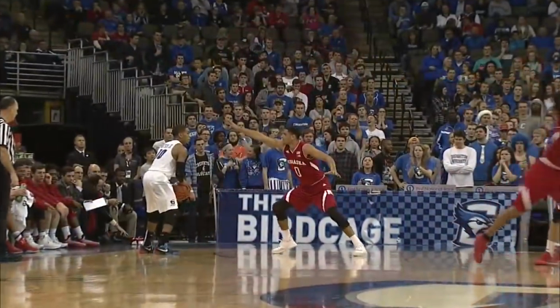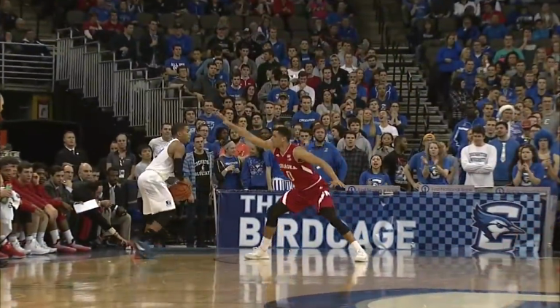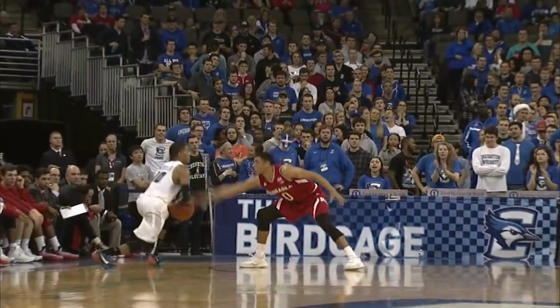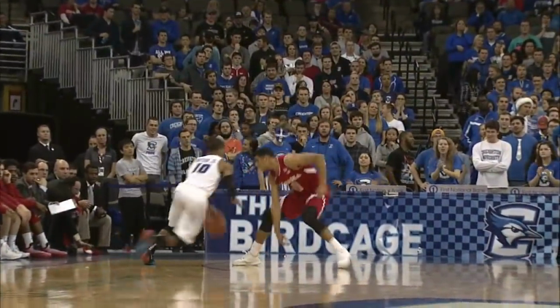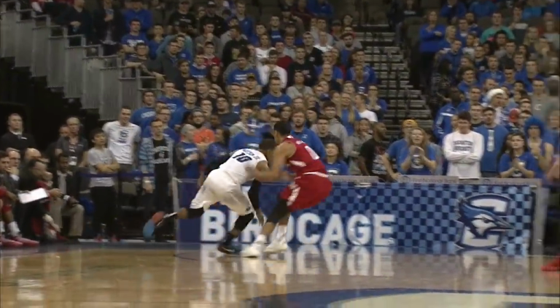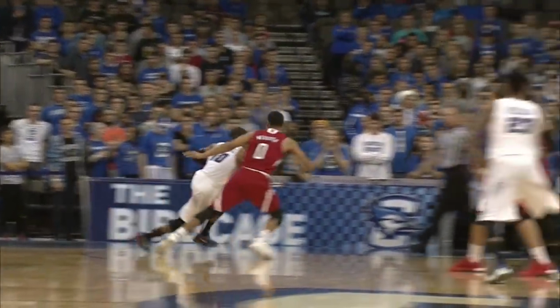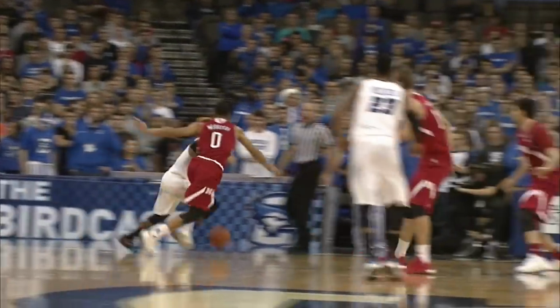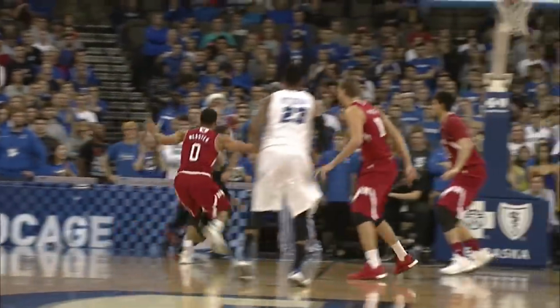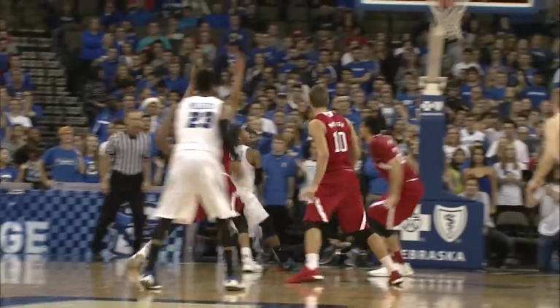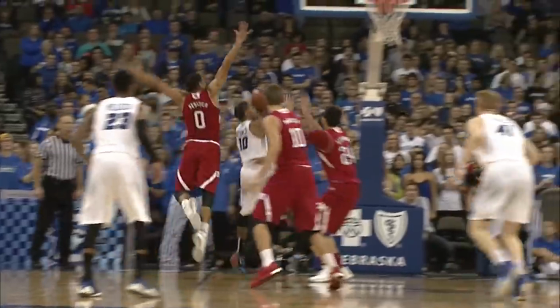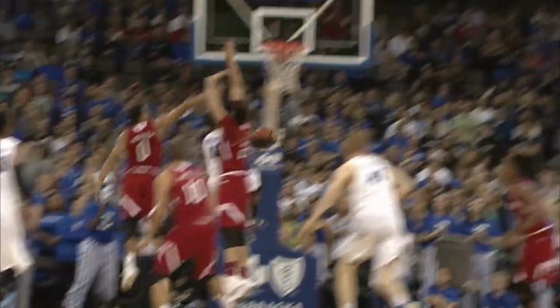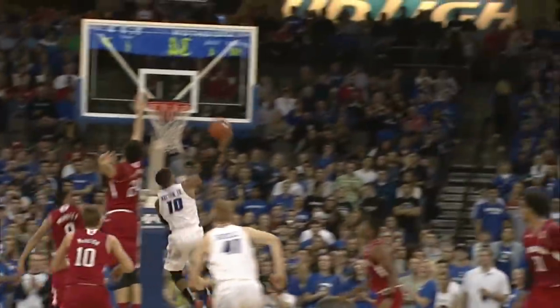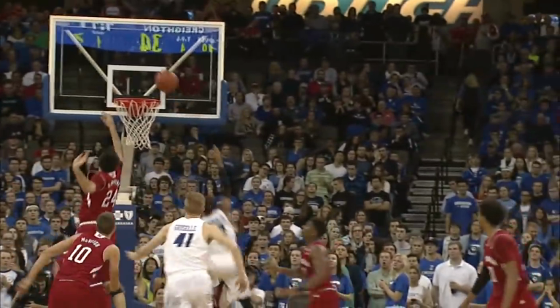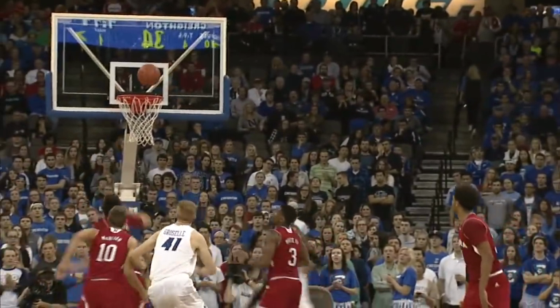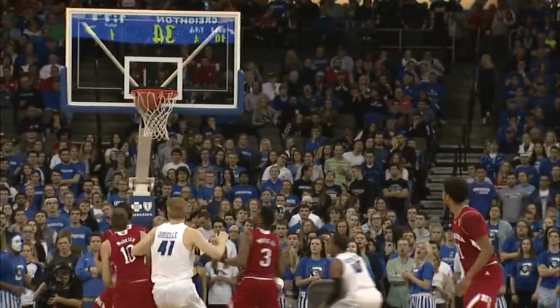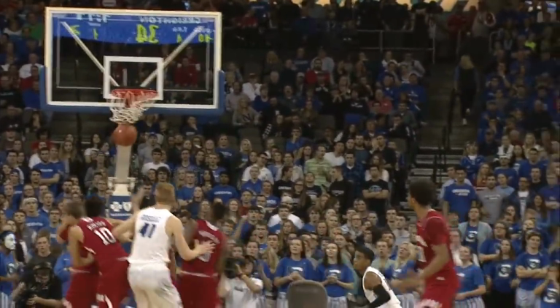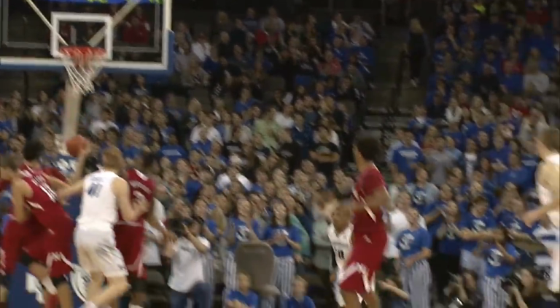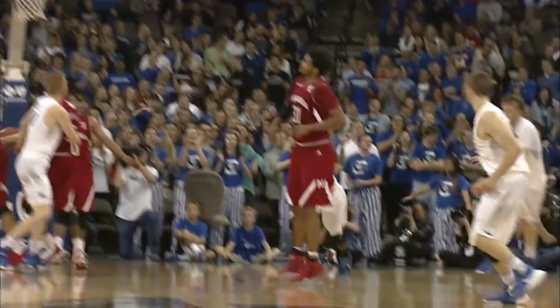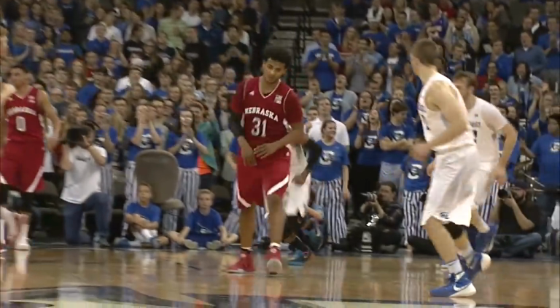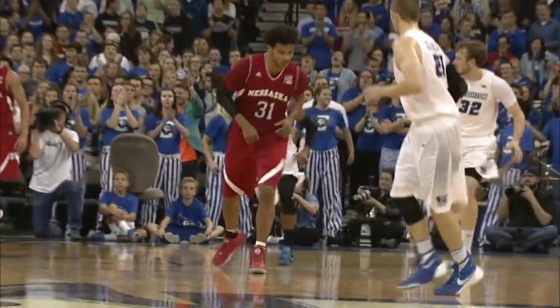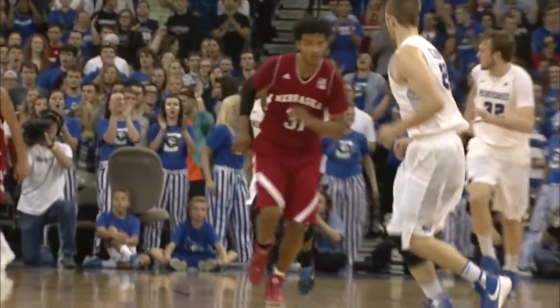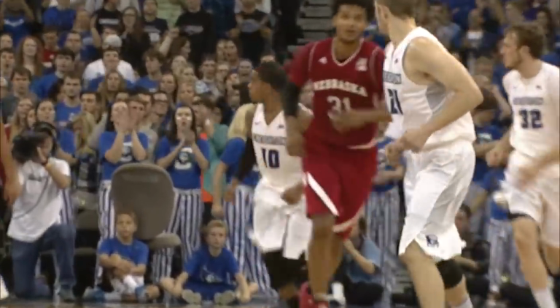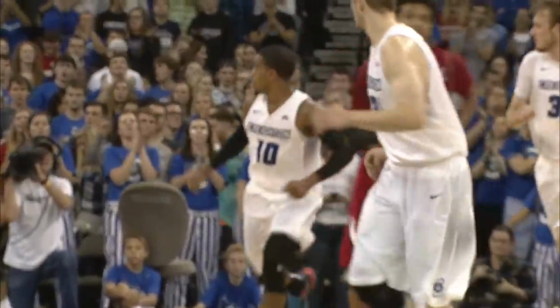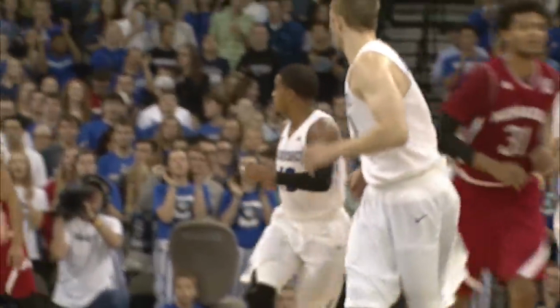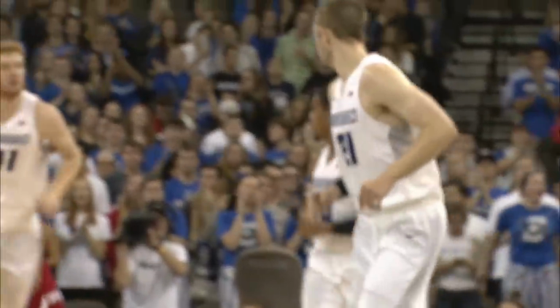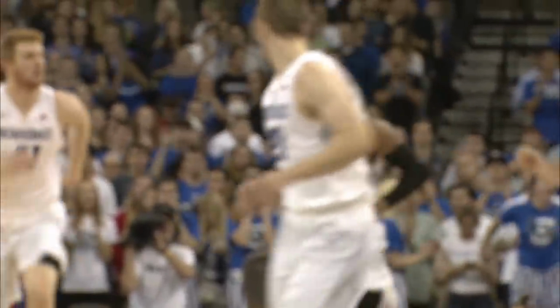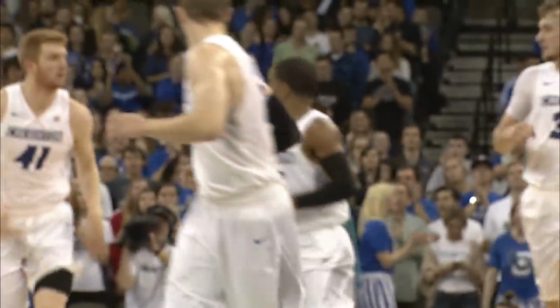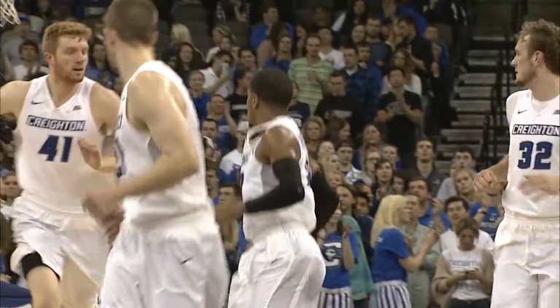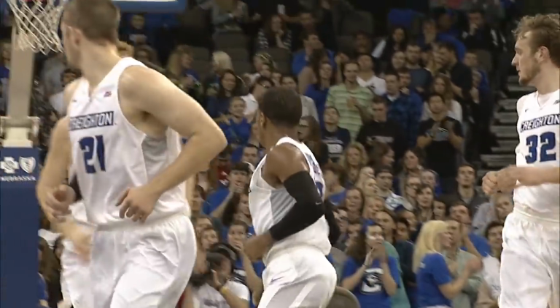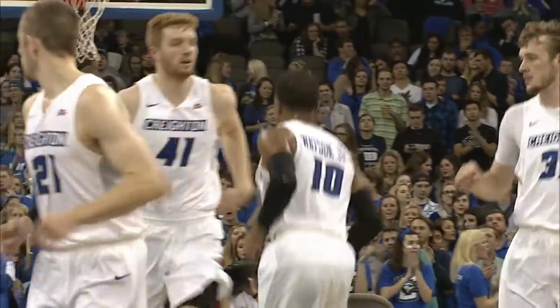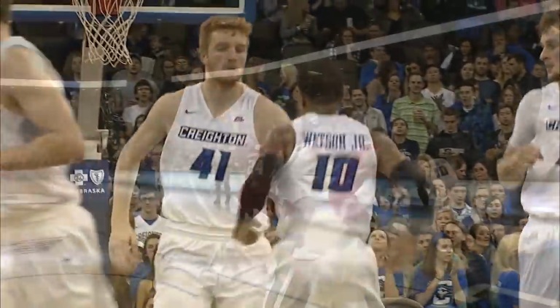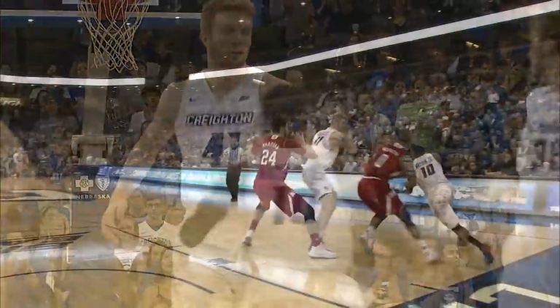Look underneath — Hanson with the layup. Watson in the far corner, Watson looks to drive, takes it up, reverses his hands.